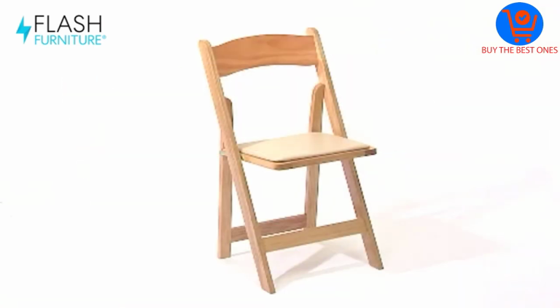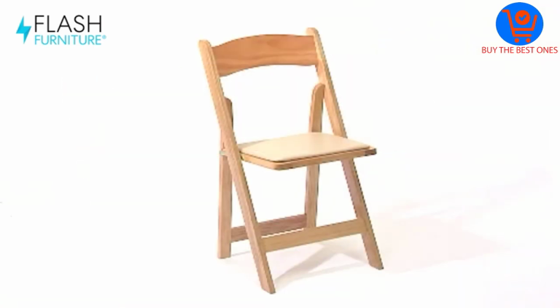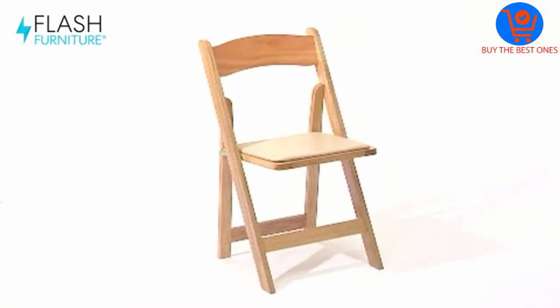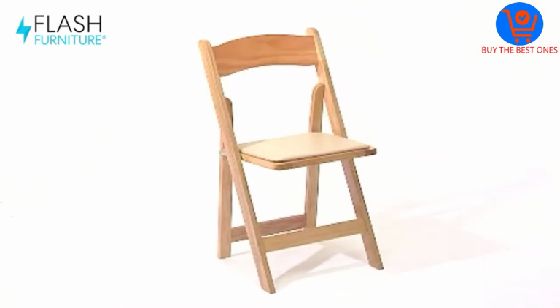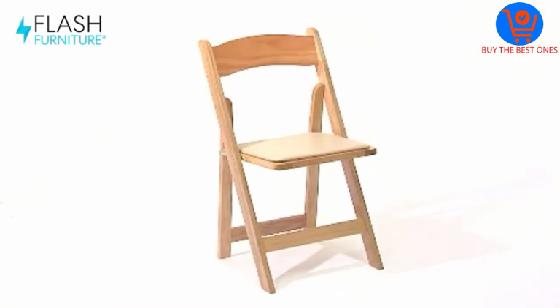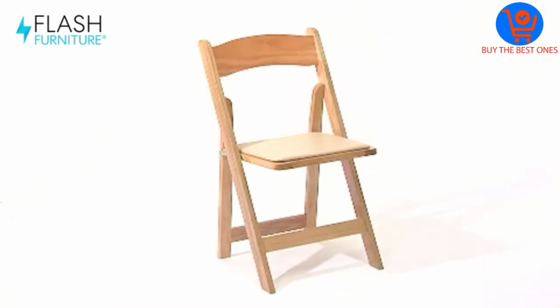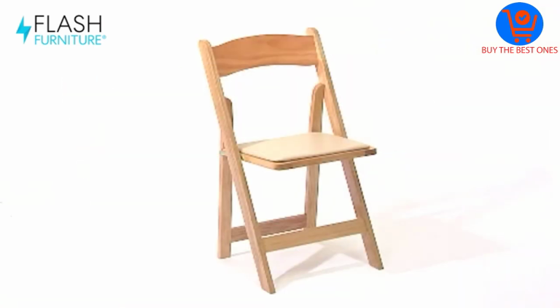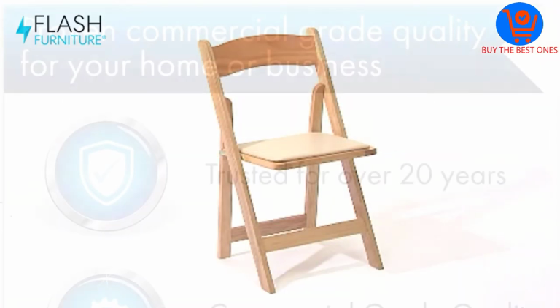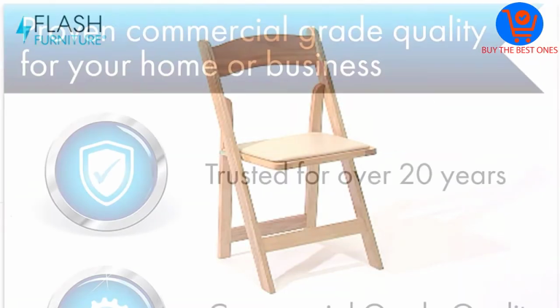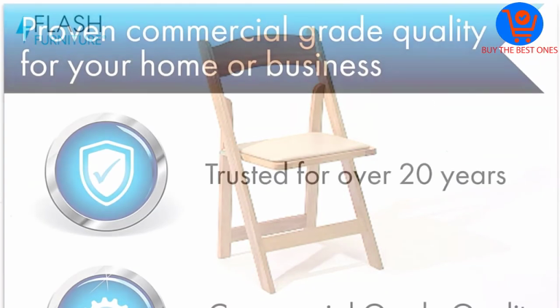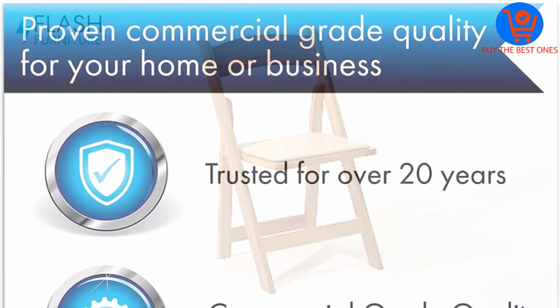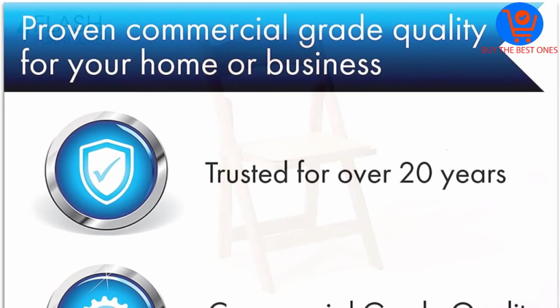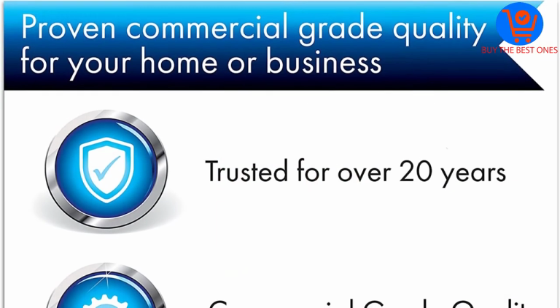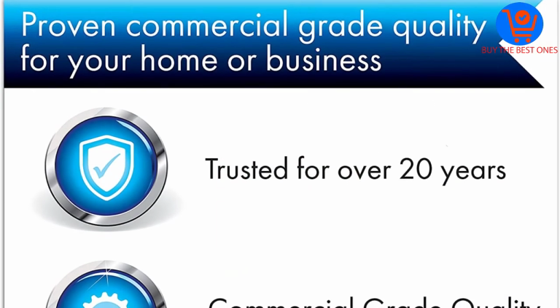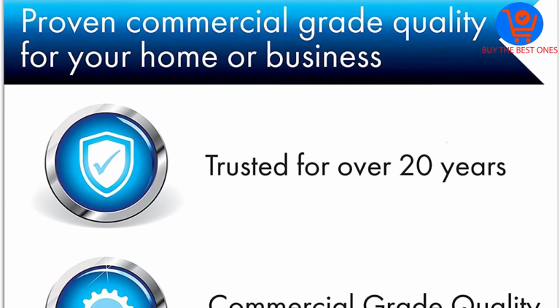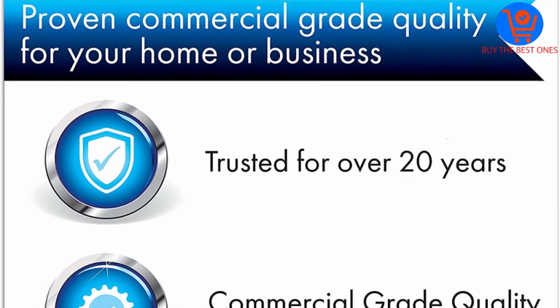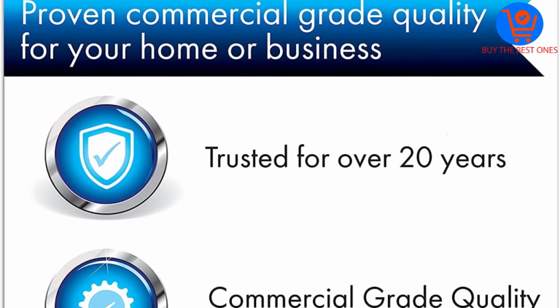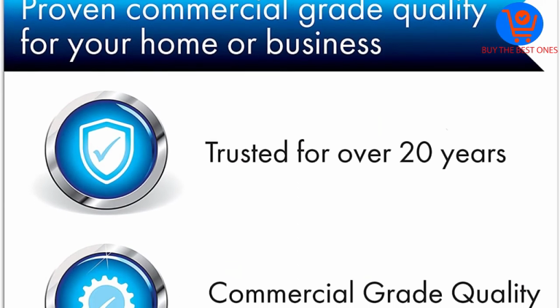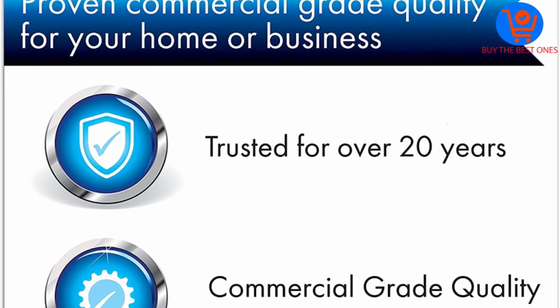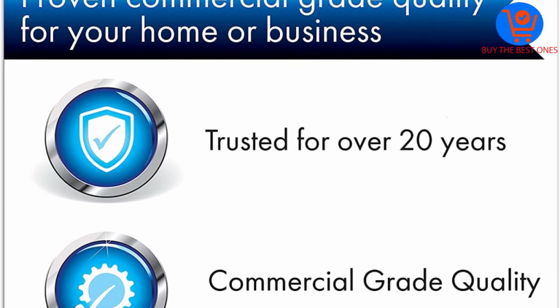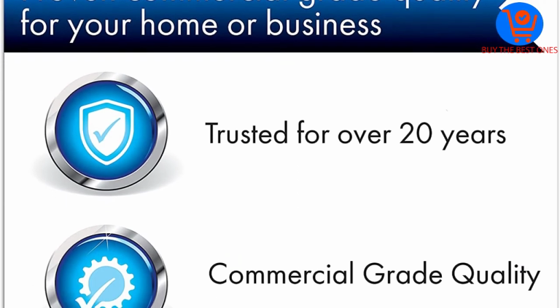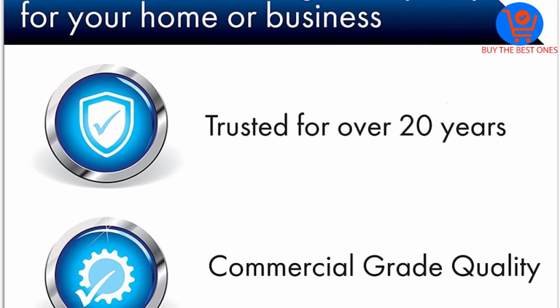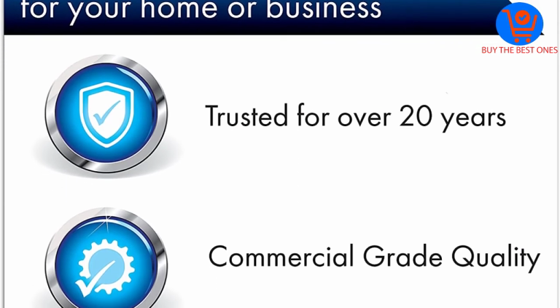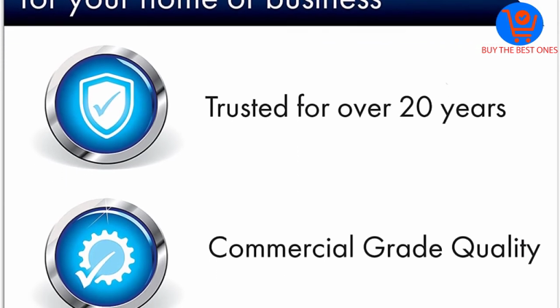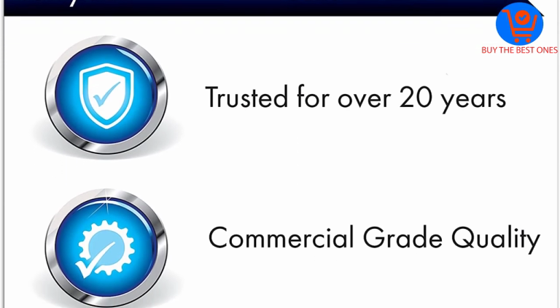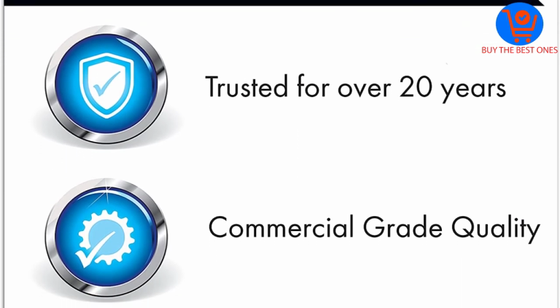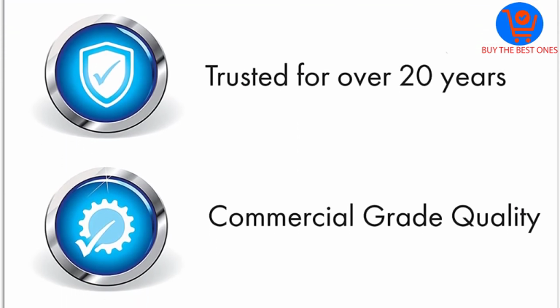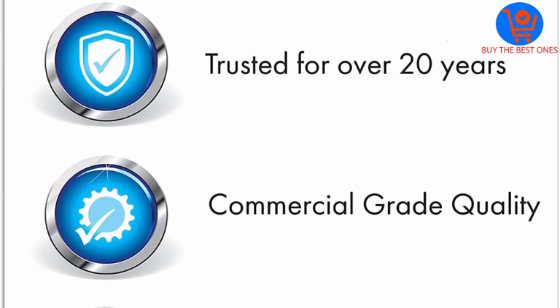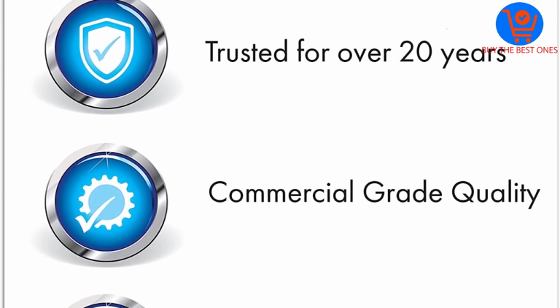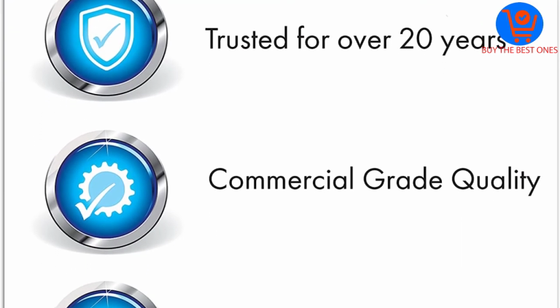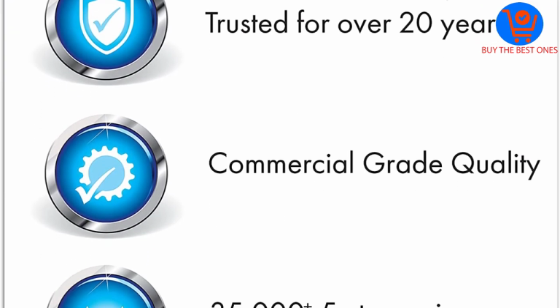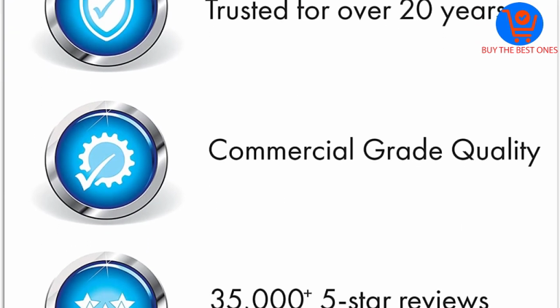Furthermore, it does not disappoint you when it comes to performance, and it features a smooth frame with double braces for better stability.